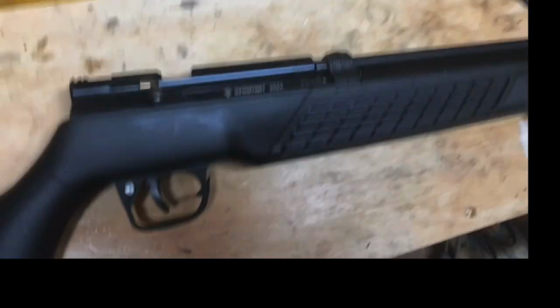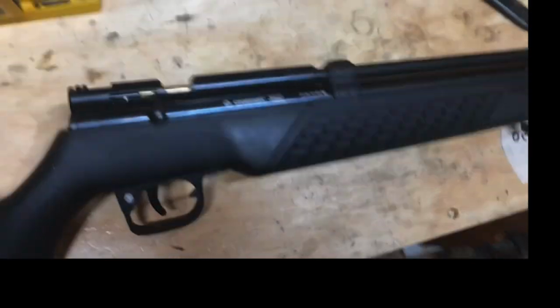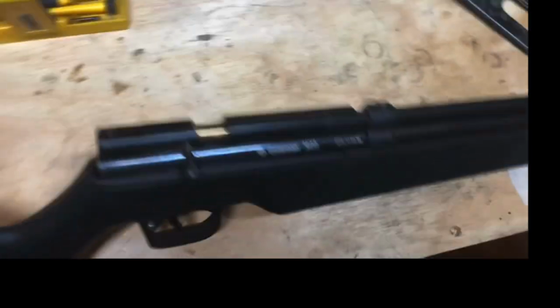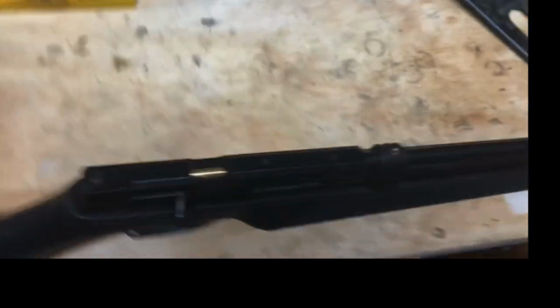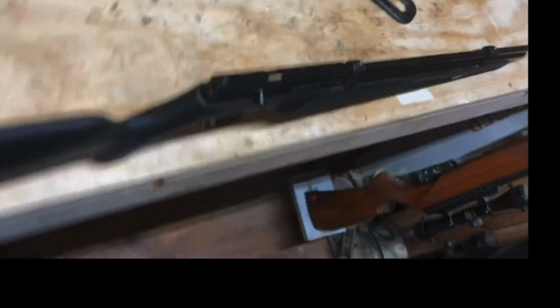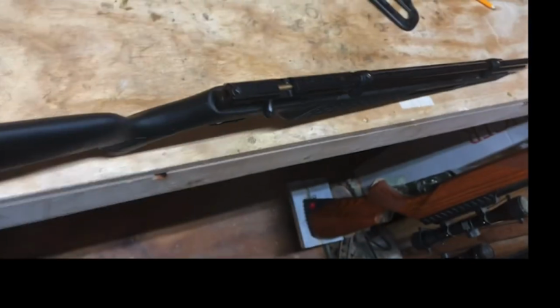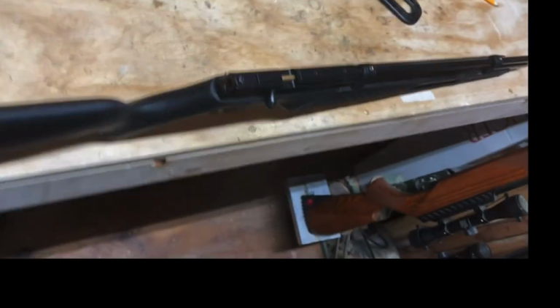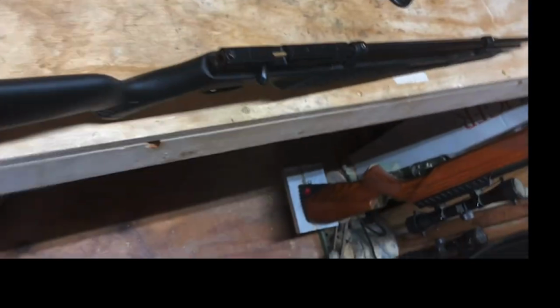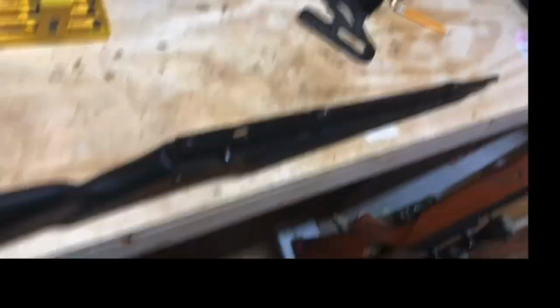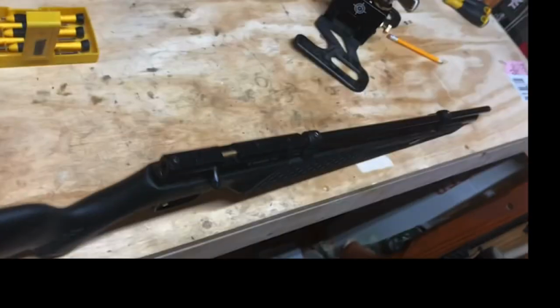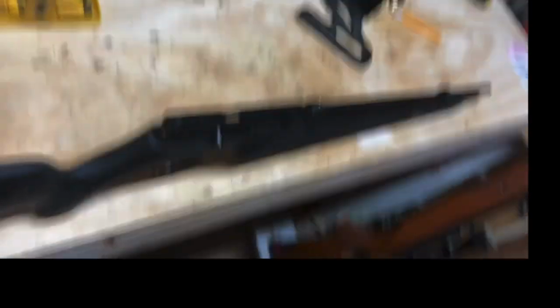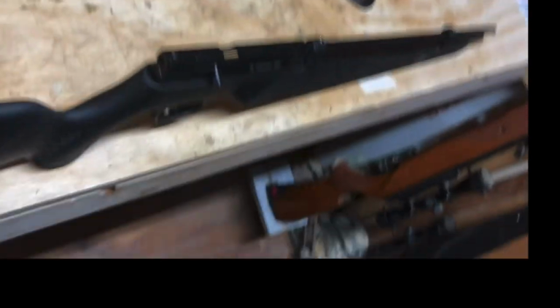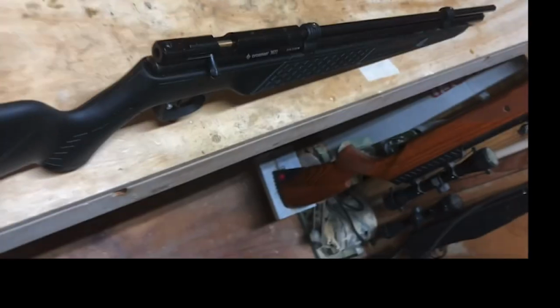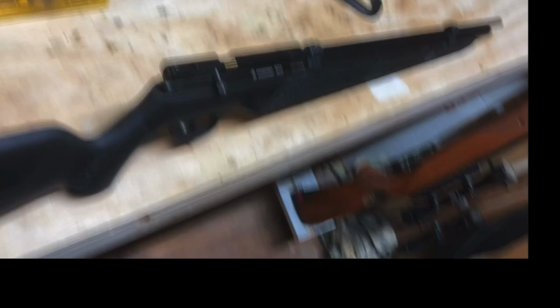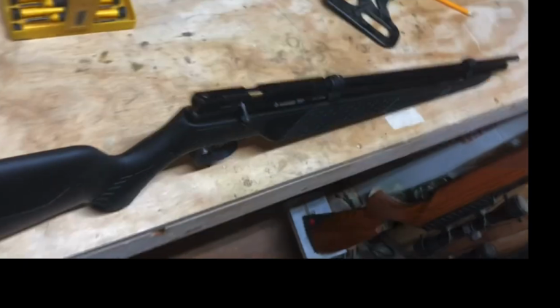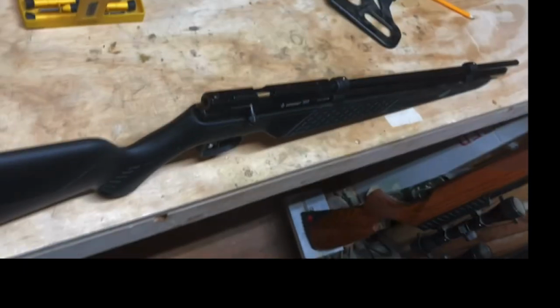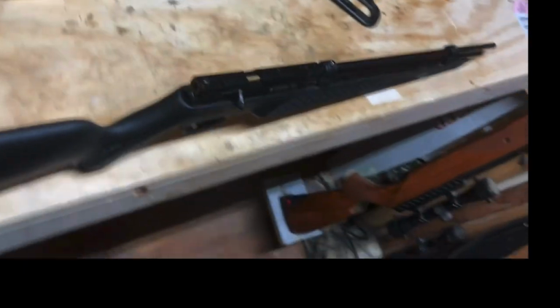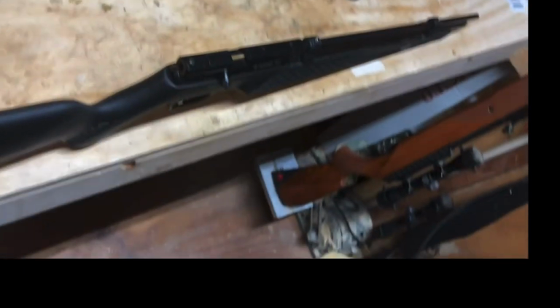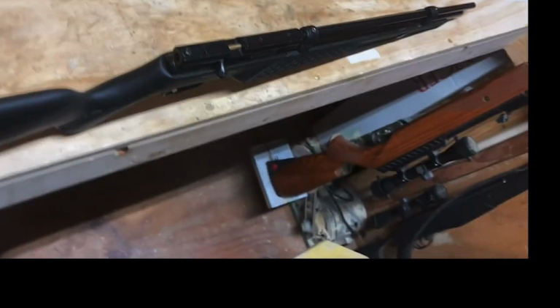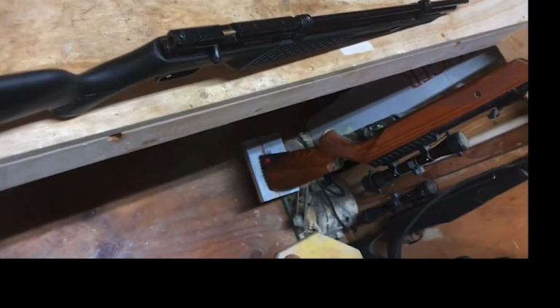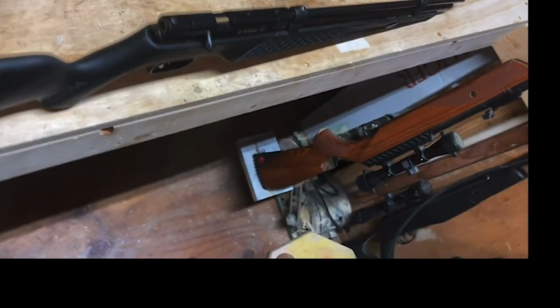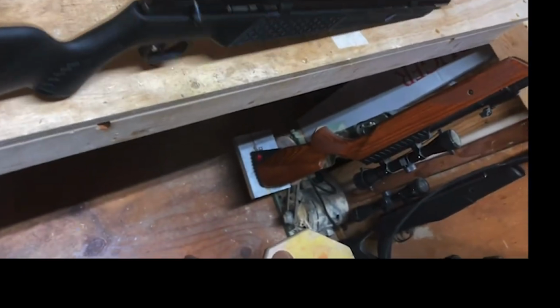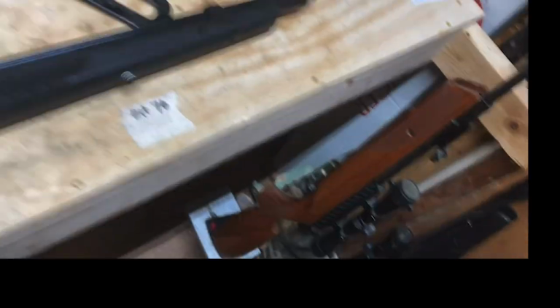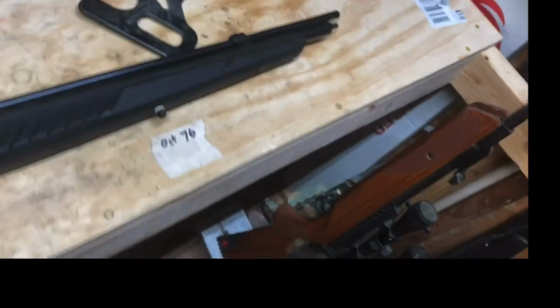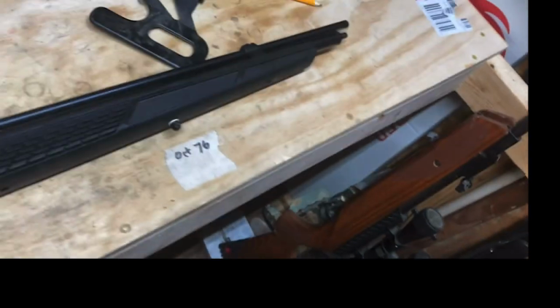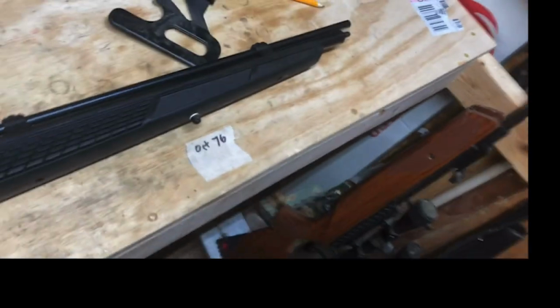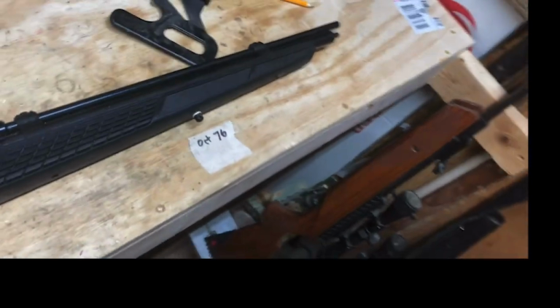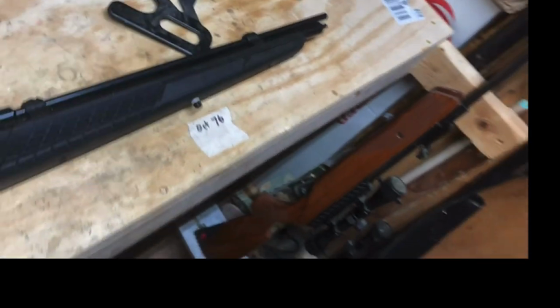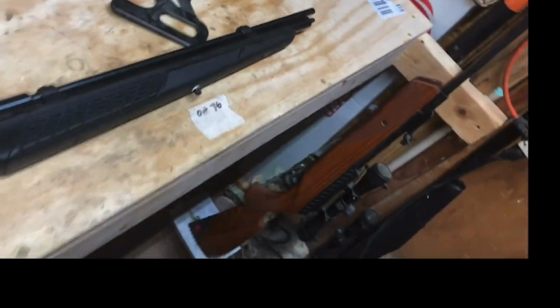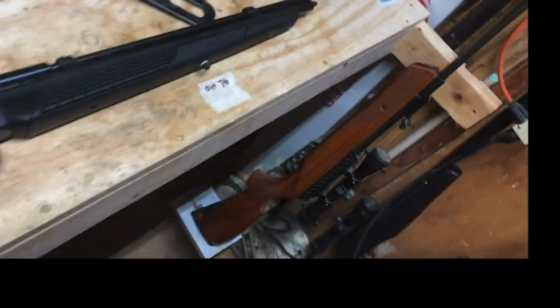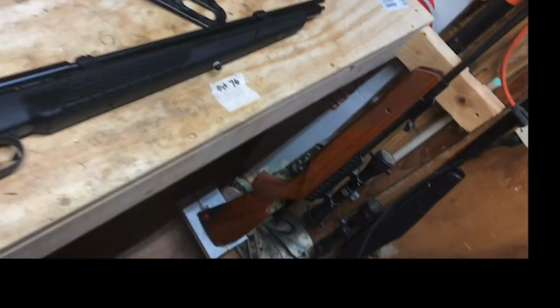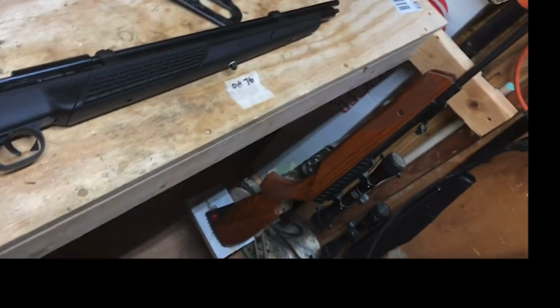That's it for putting the breech on. The rest of it is putting the scope and all the buck rail accessories up front.